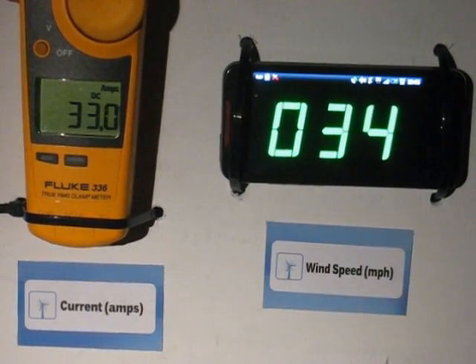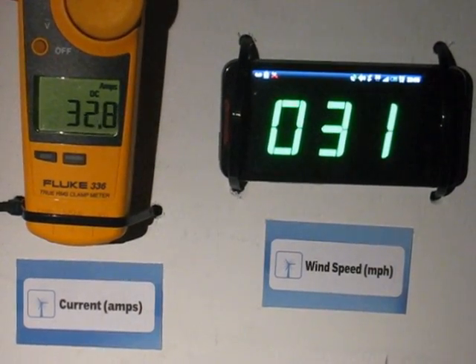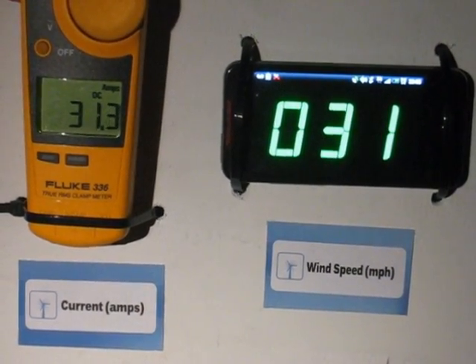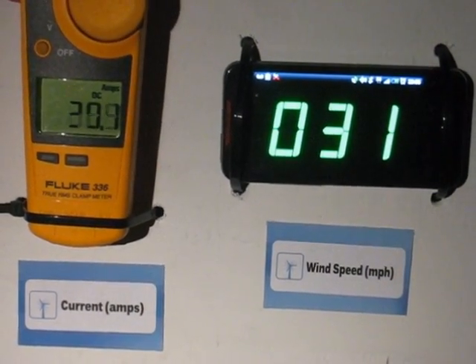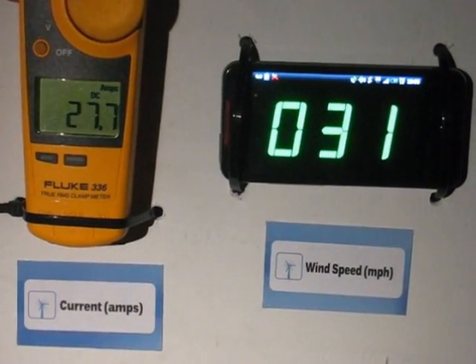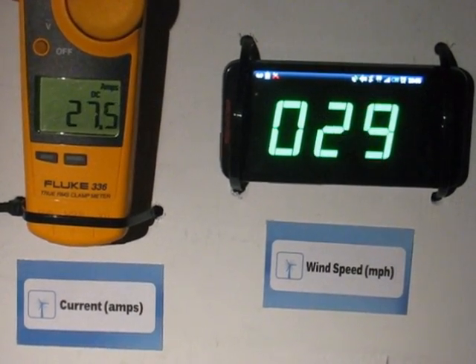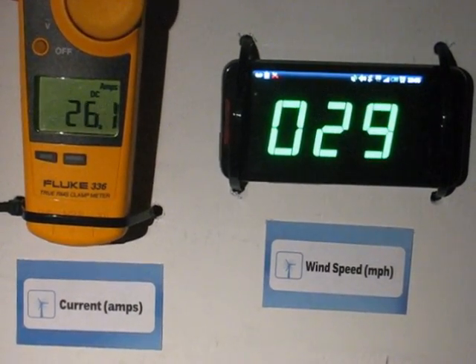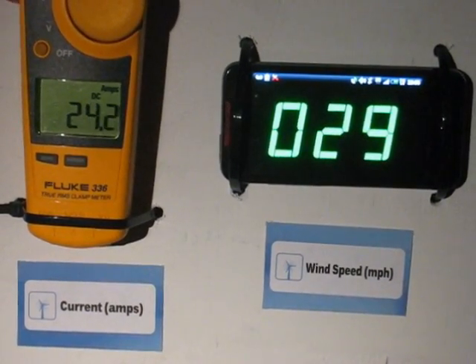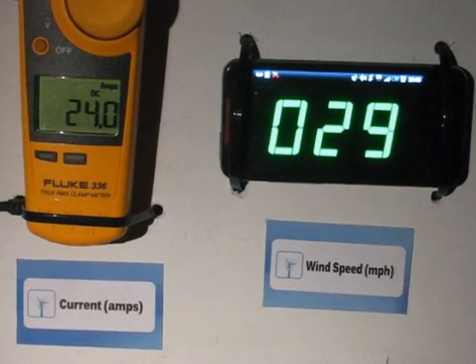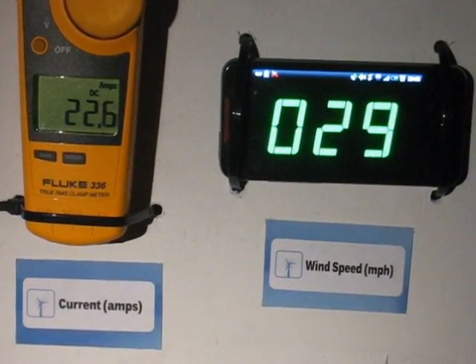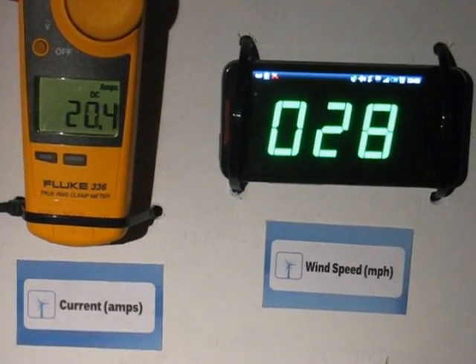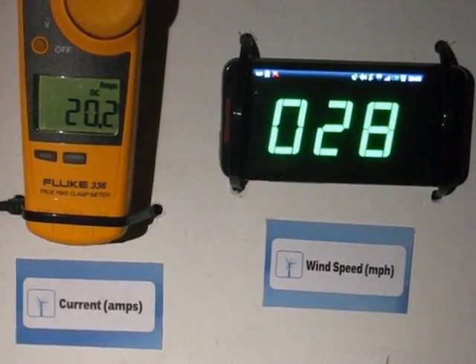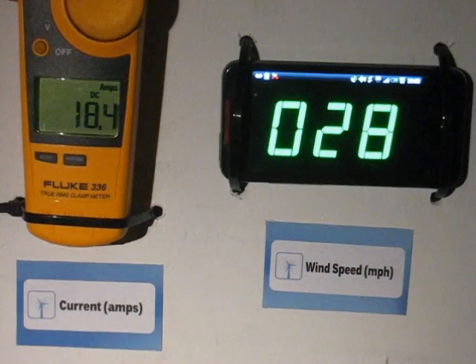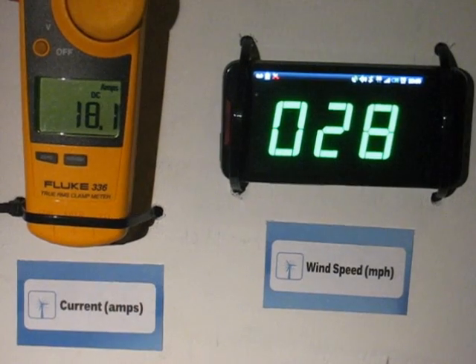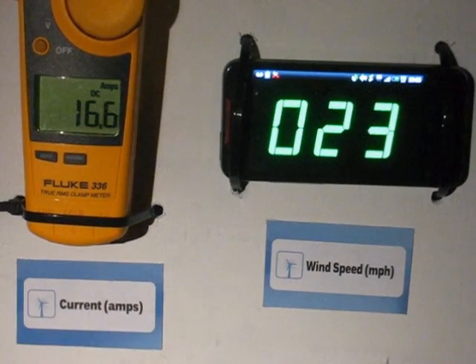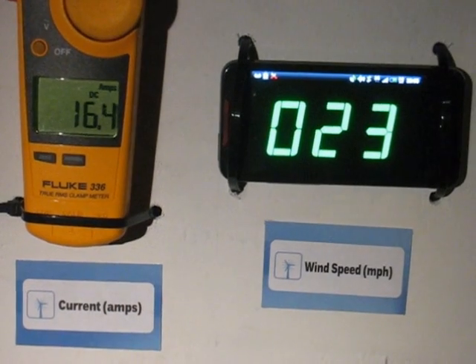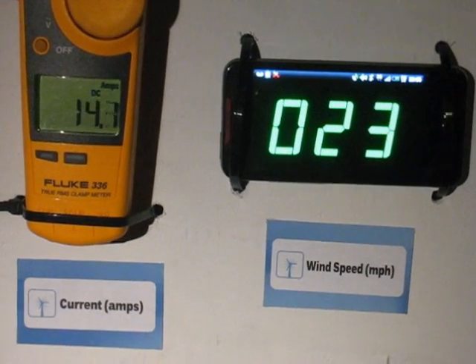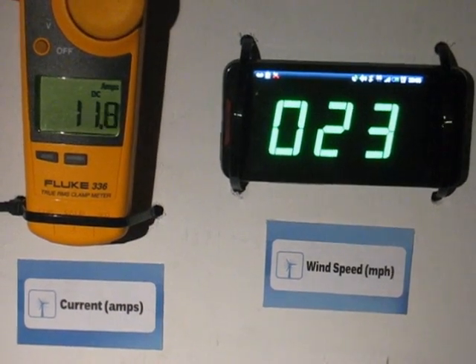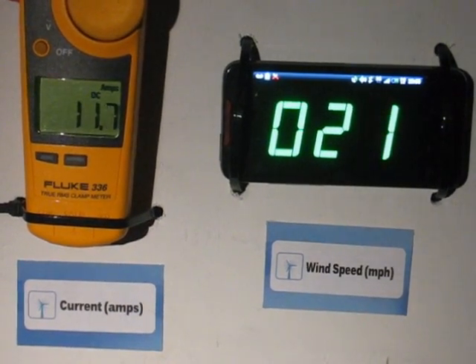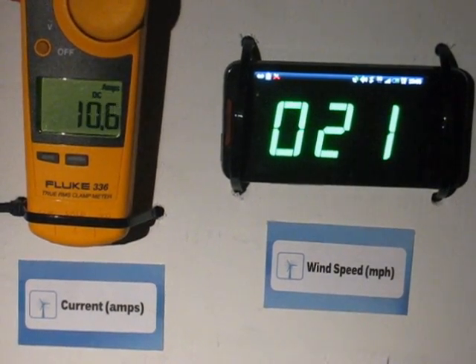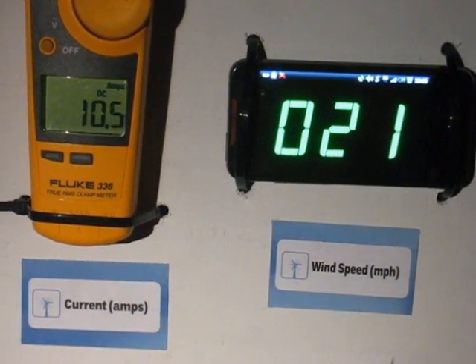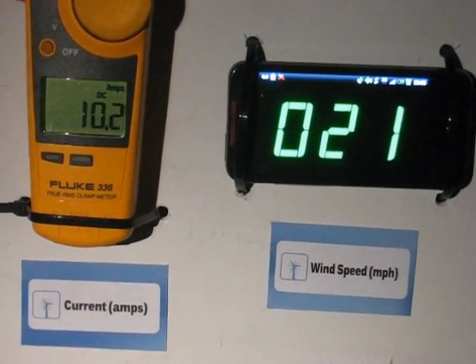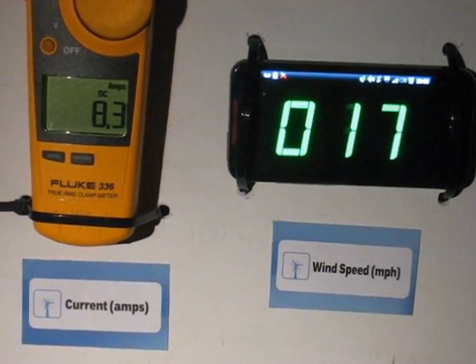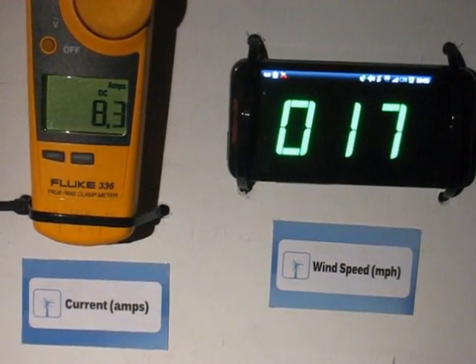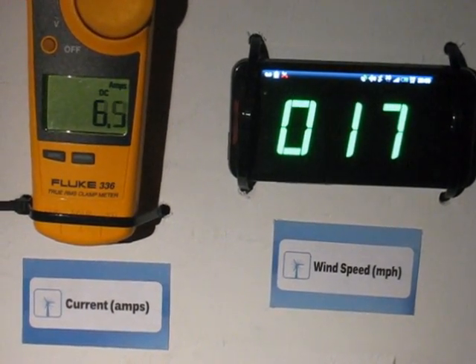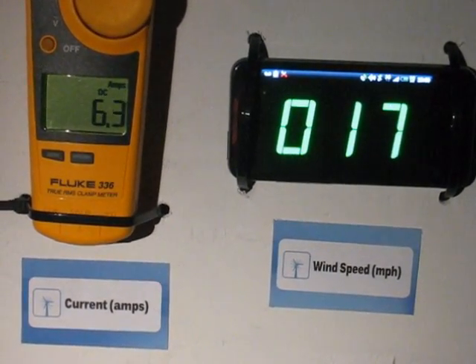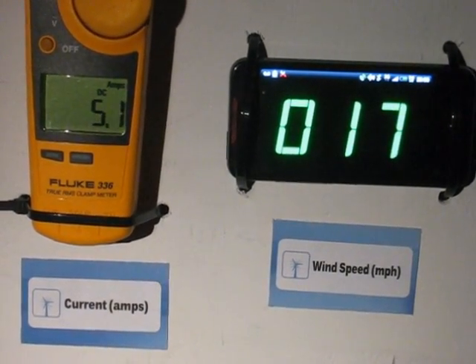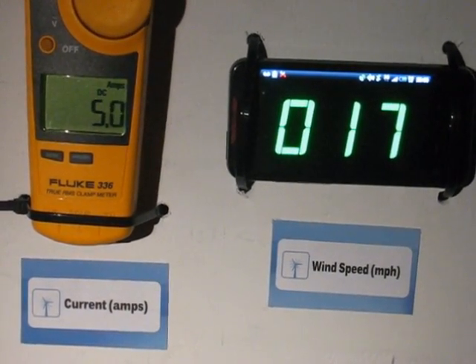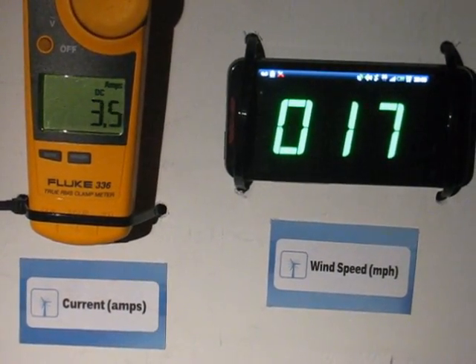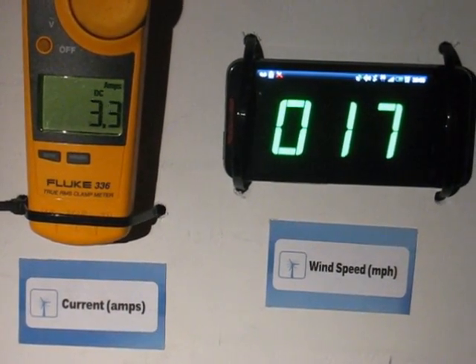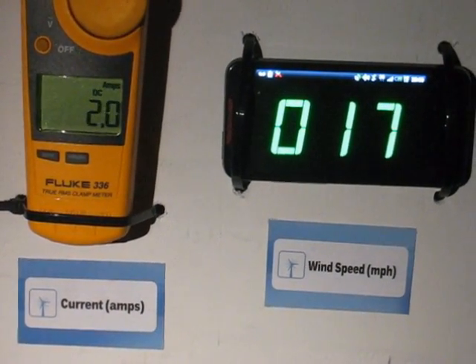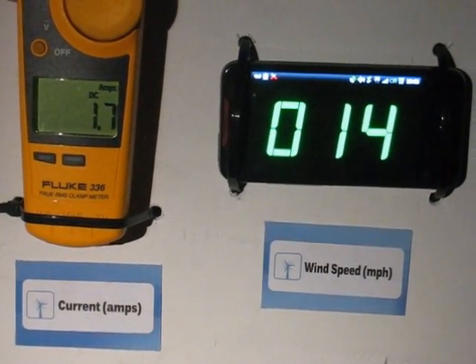And that was about 29 to 35, 36 miles an hour, 24-volt bank charging.